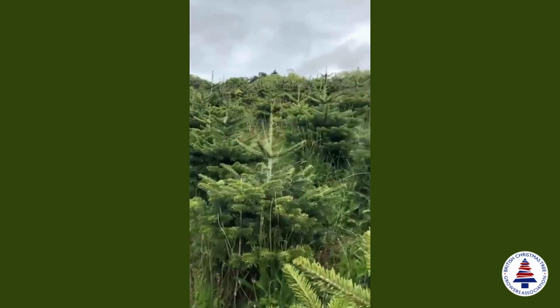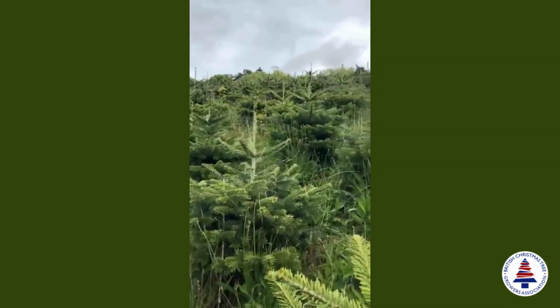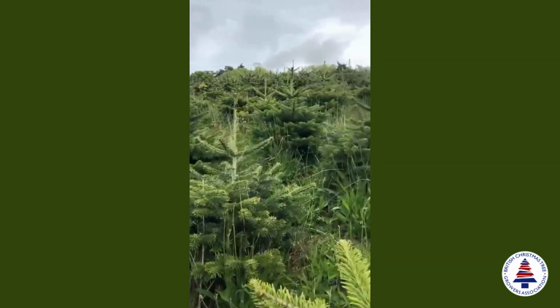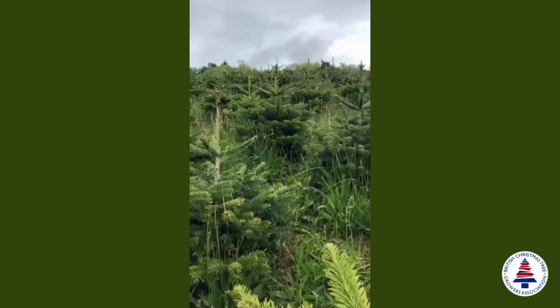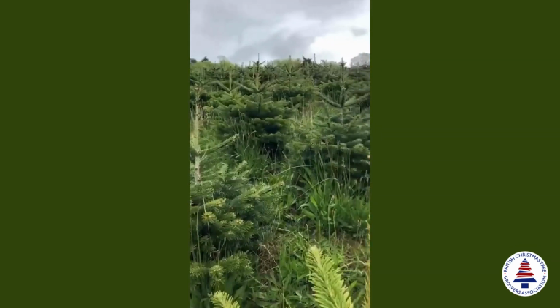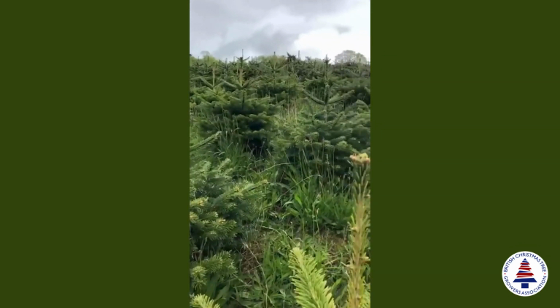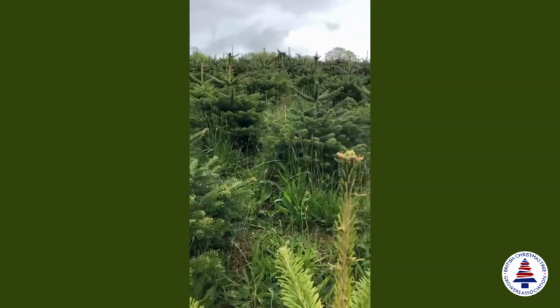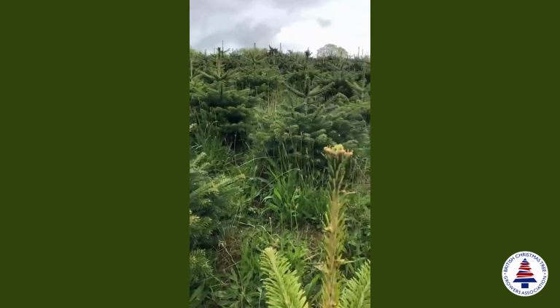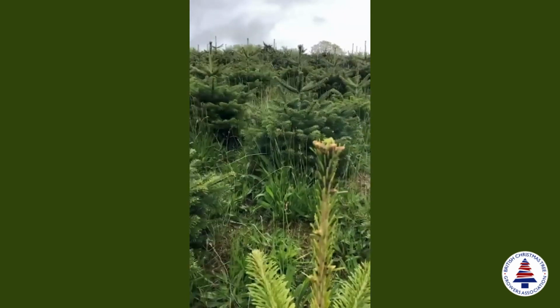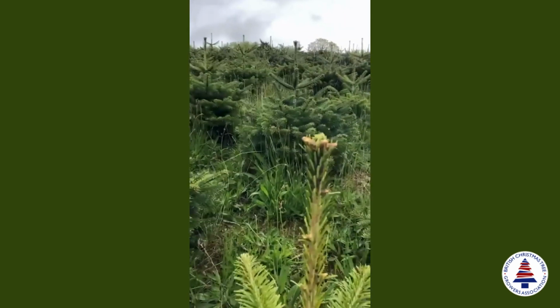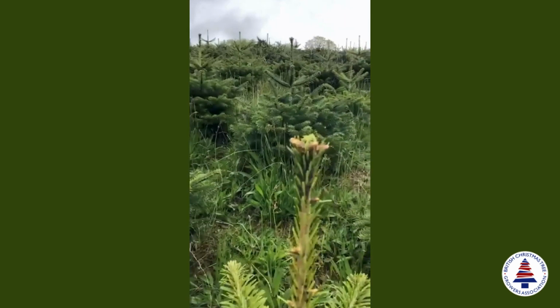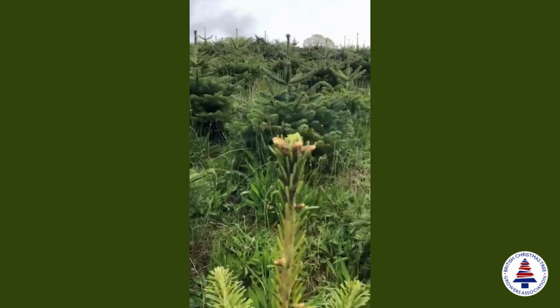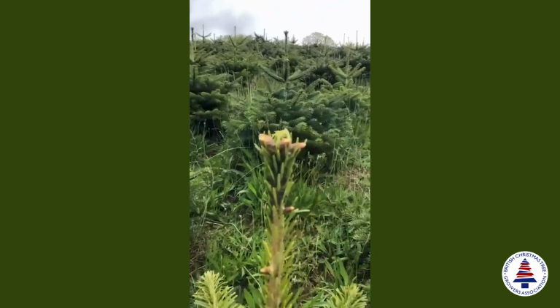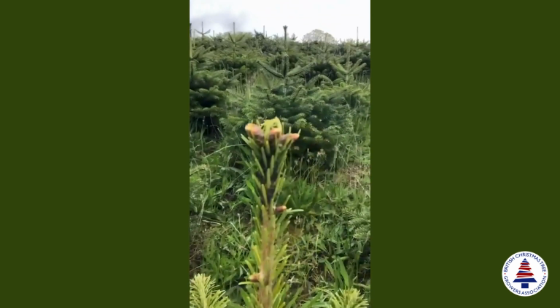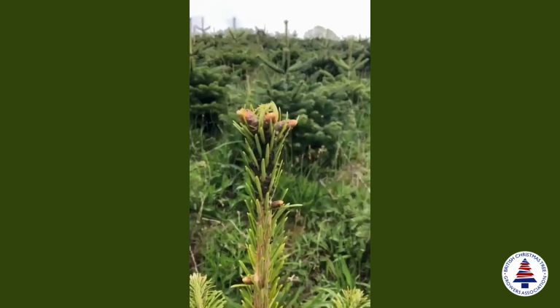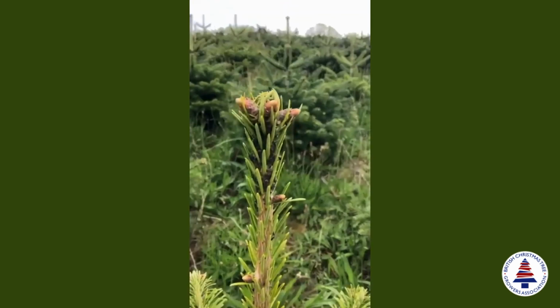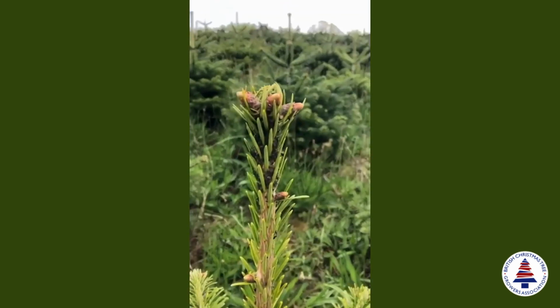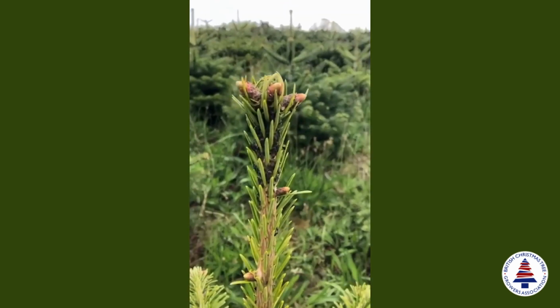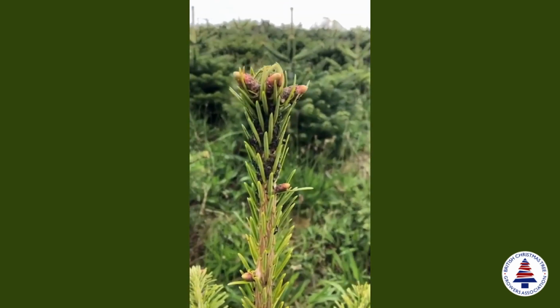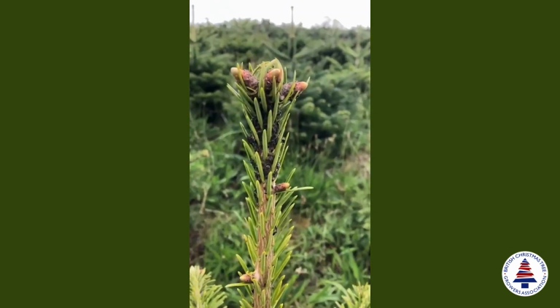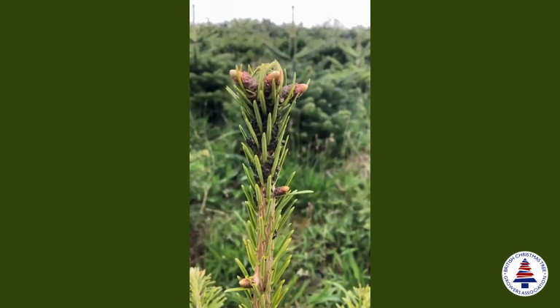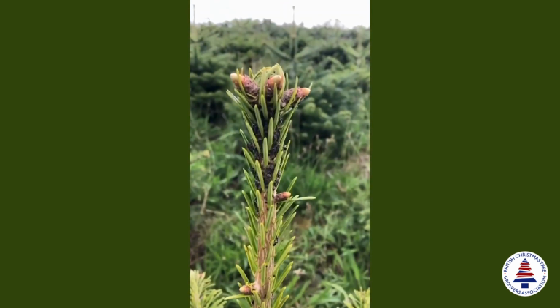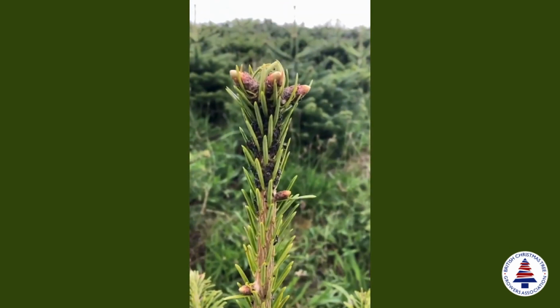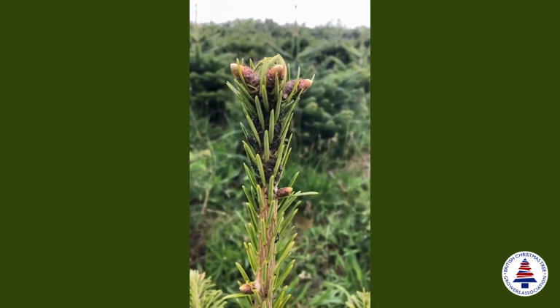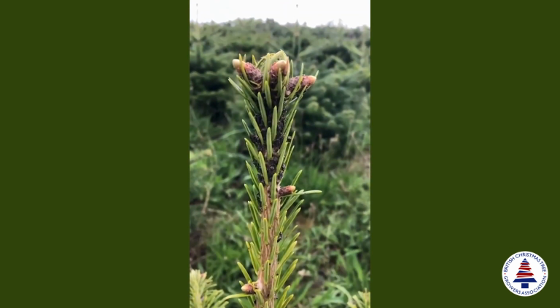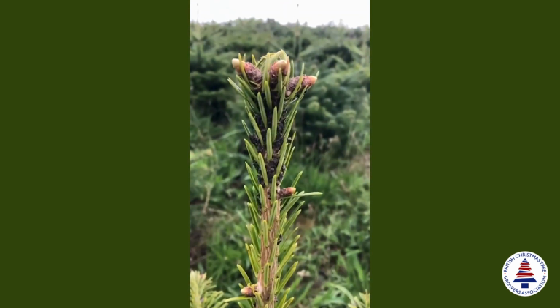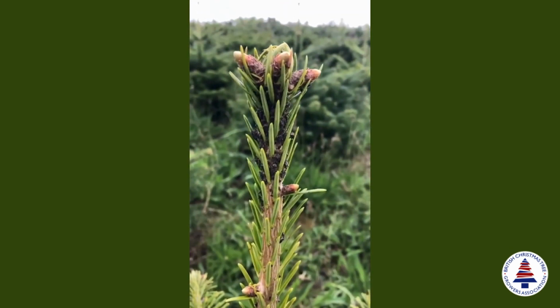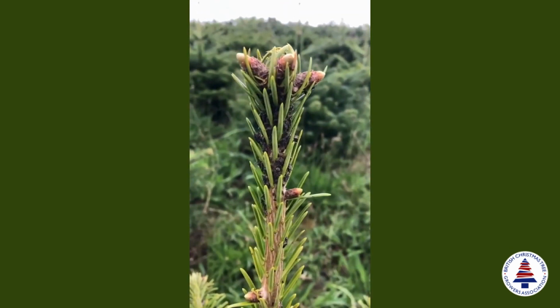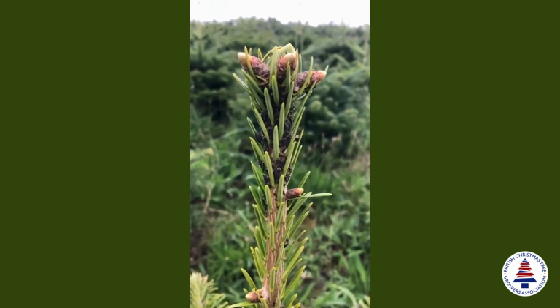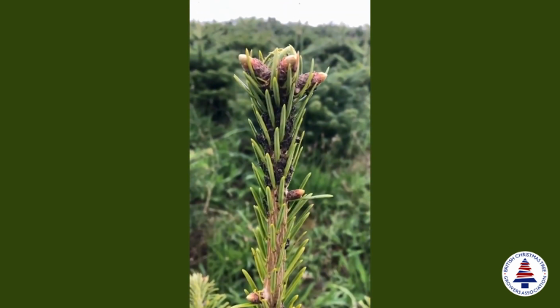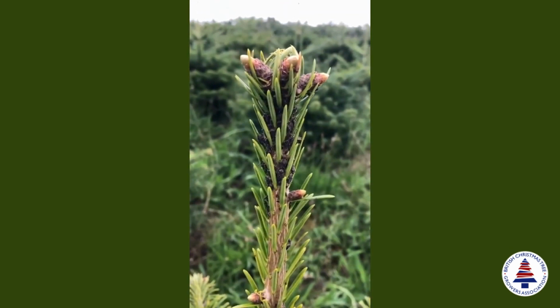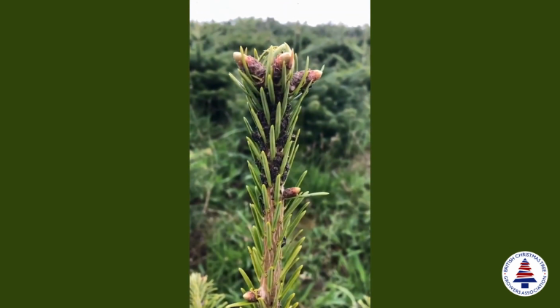But they're big and black, and there are loads of them when you see them.